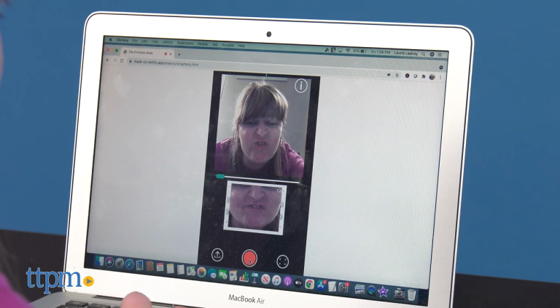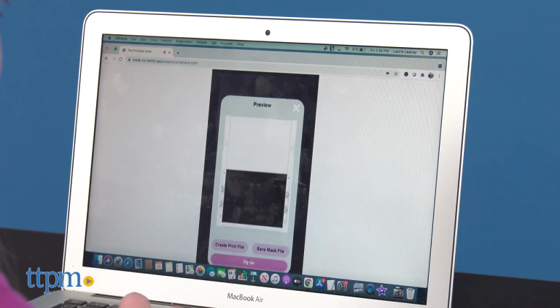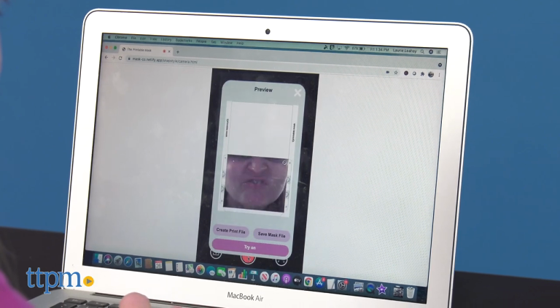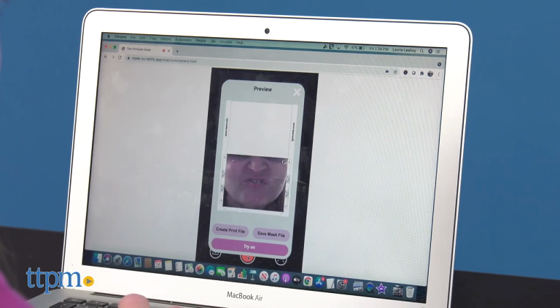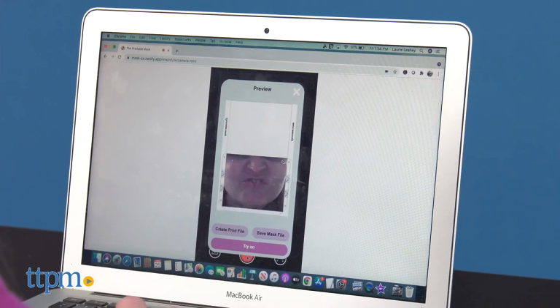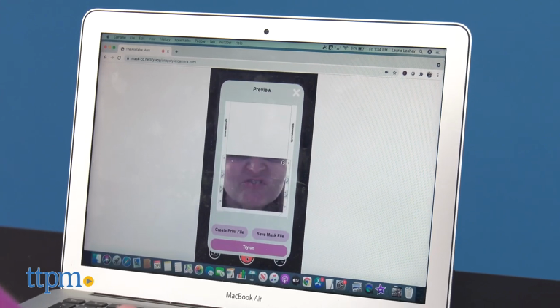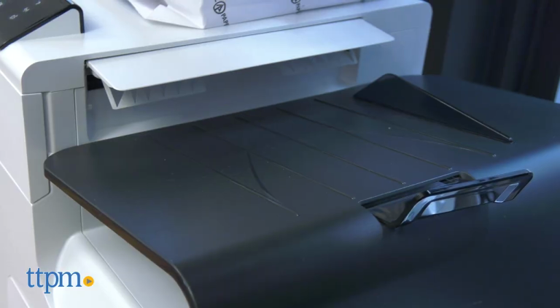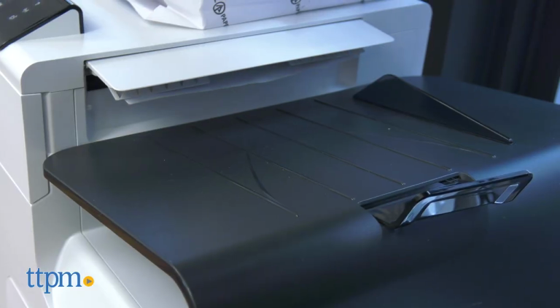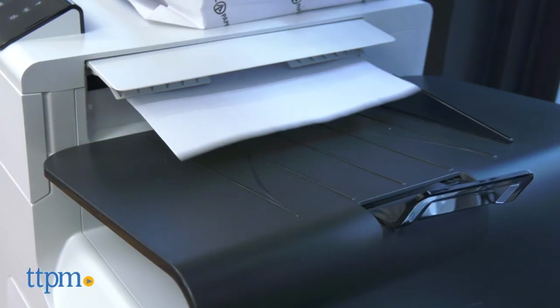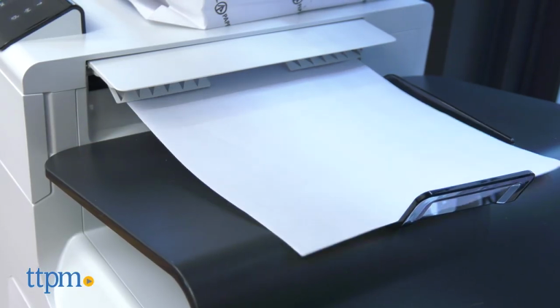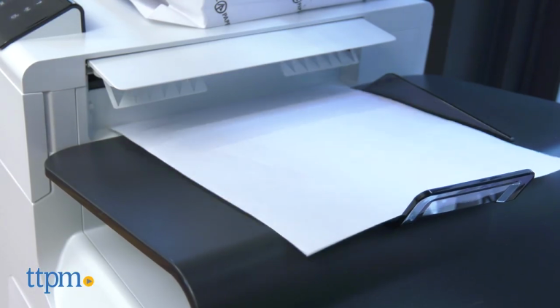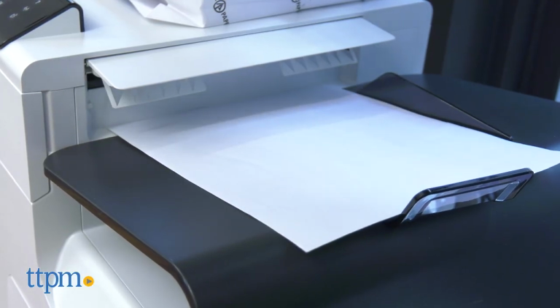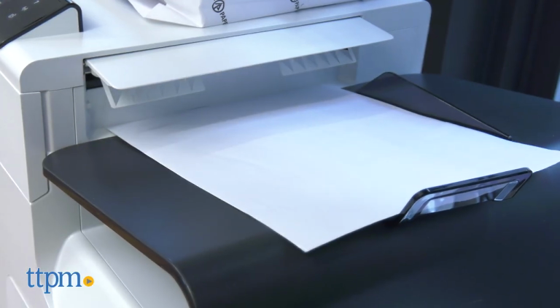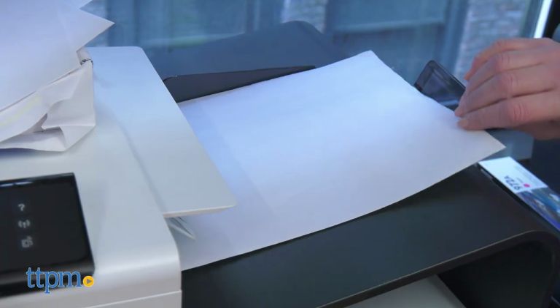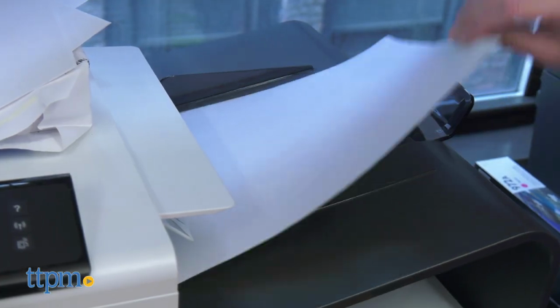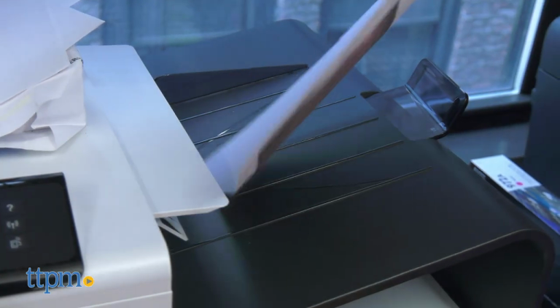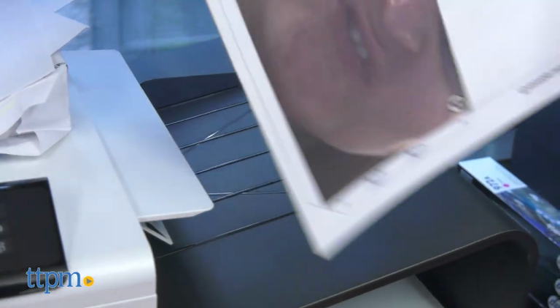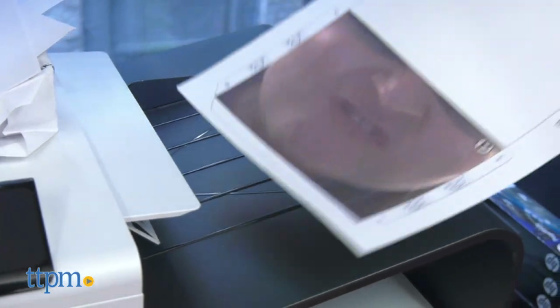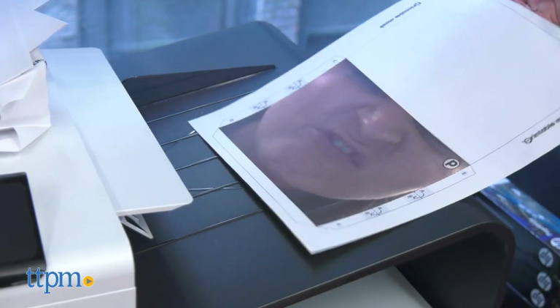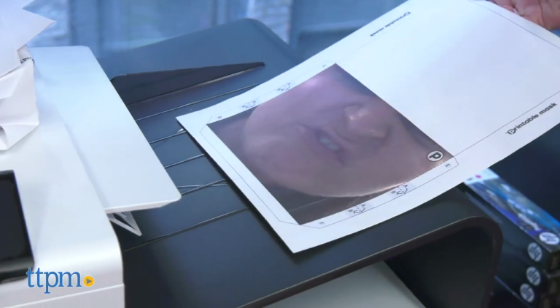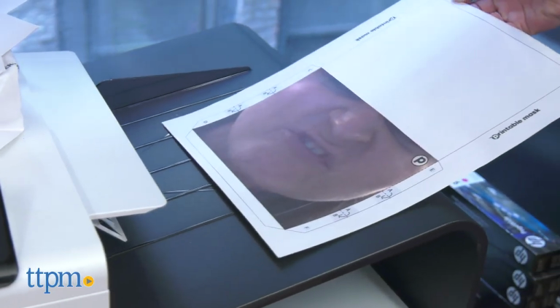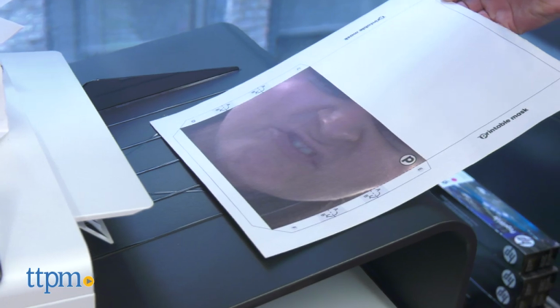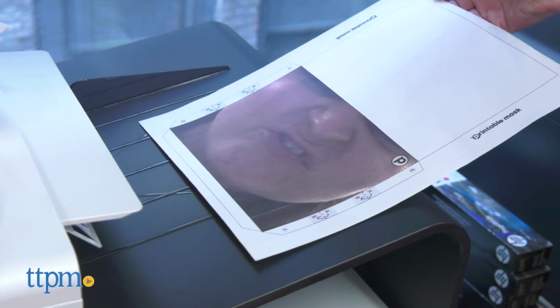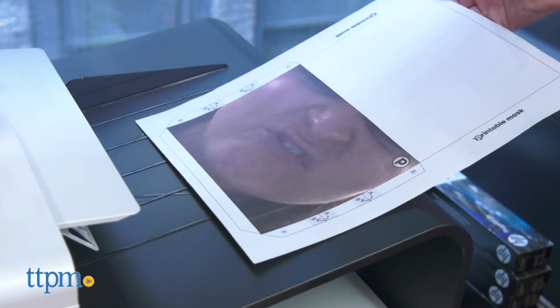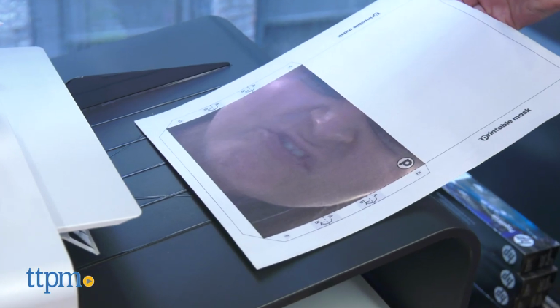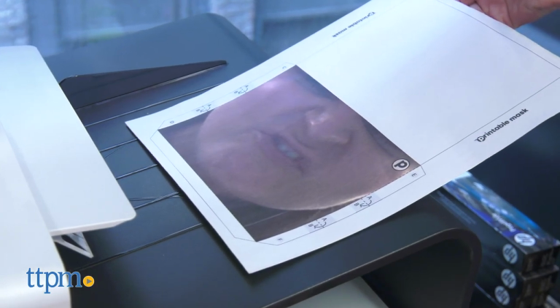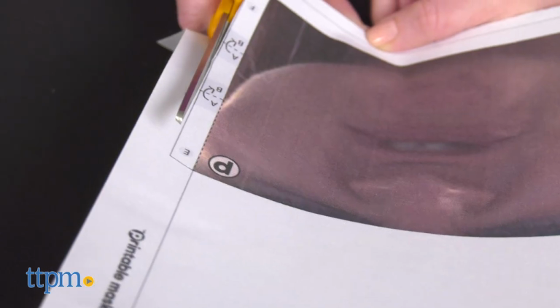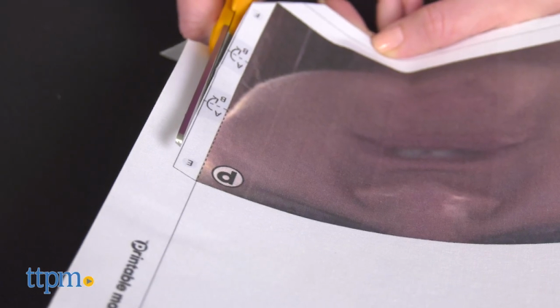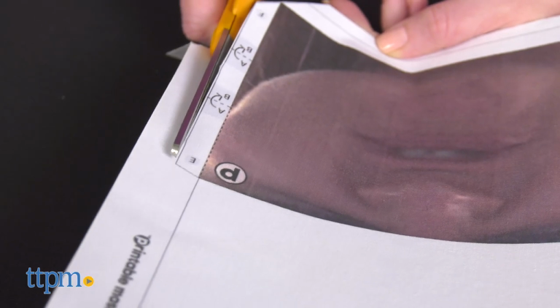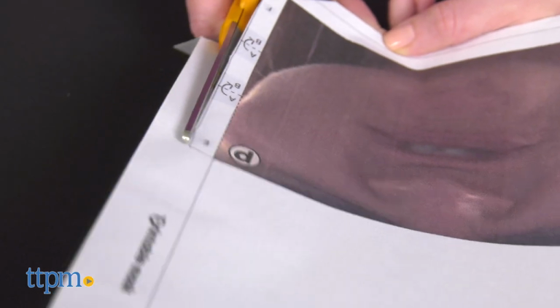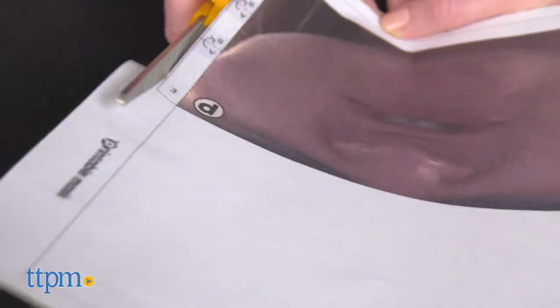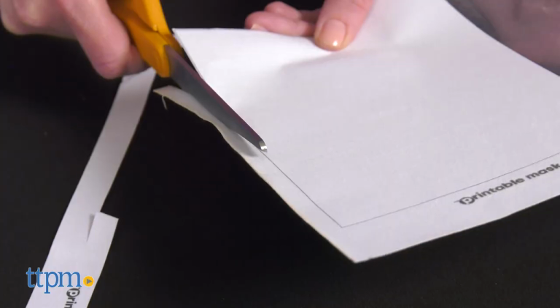Once you have the image you want, insert the fabric sheet into your printer, and once printed, let it dry for one minute and then cut out the mask along the black lines.